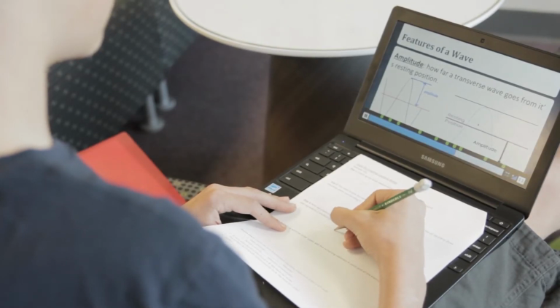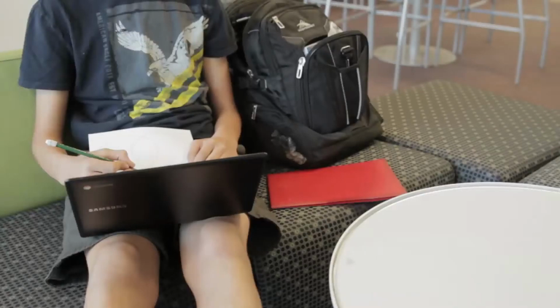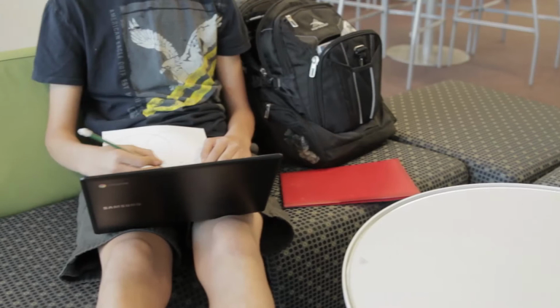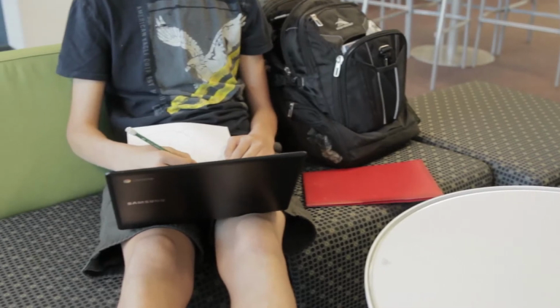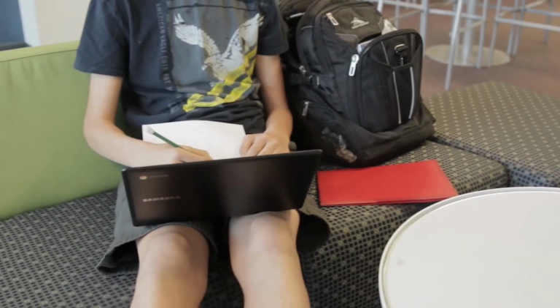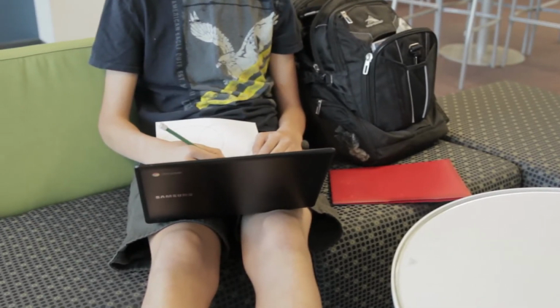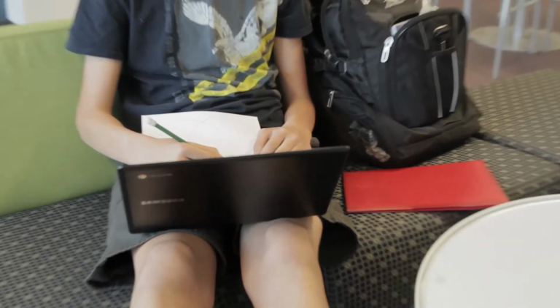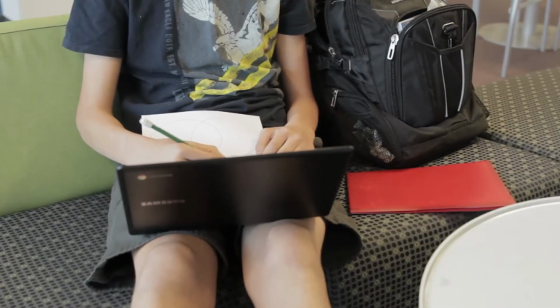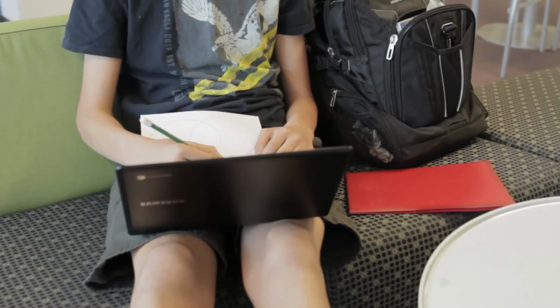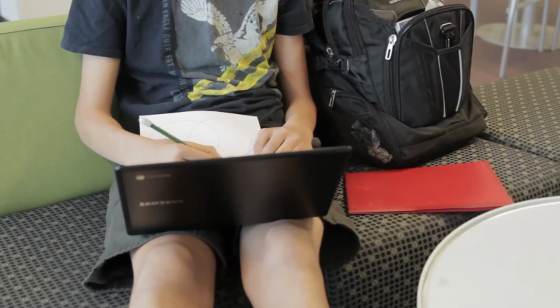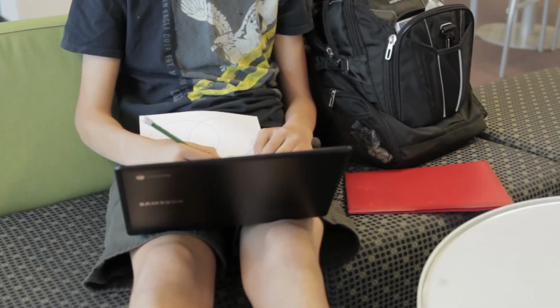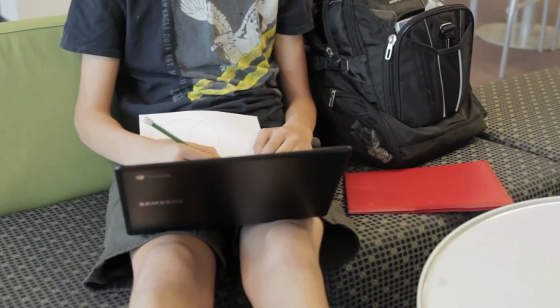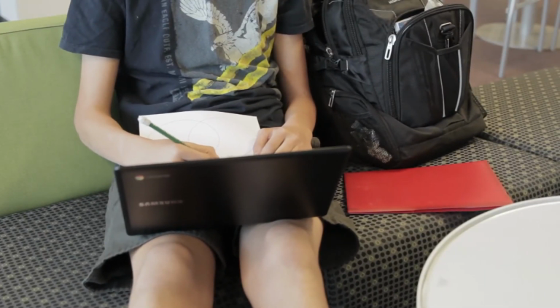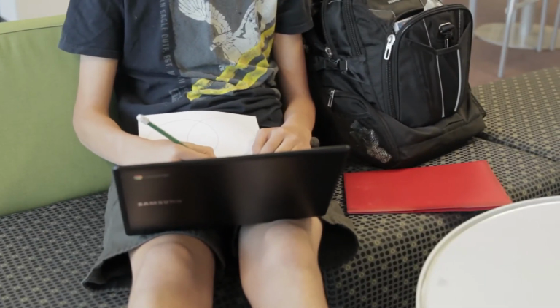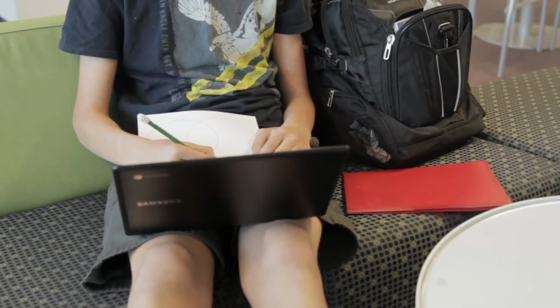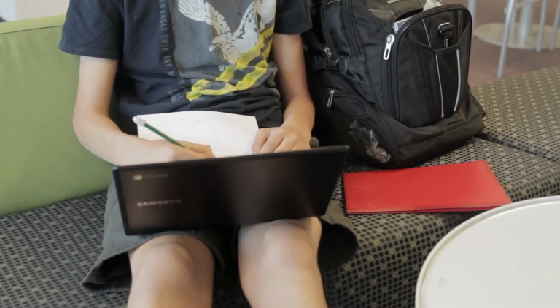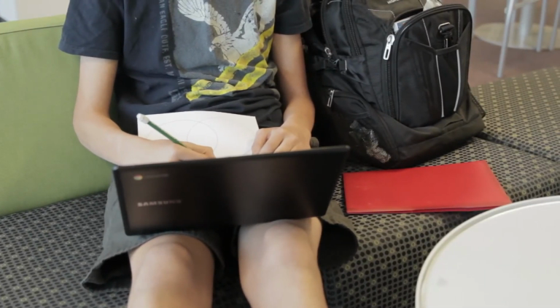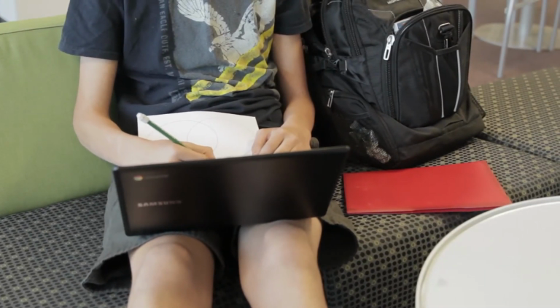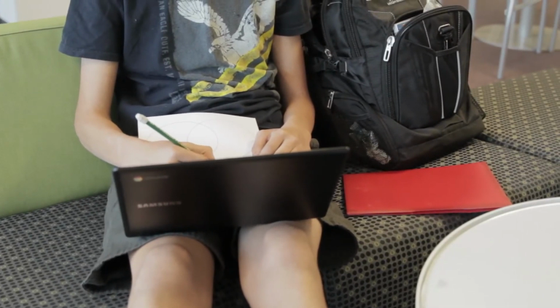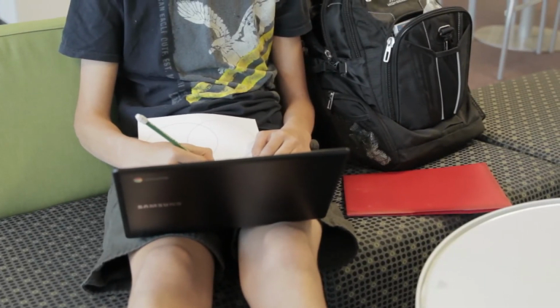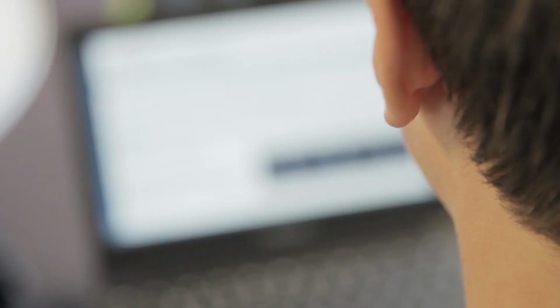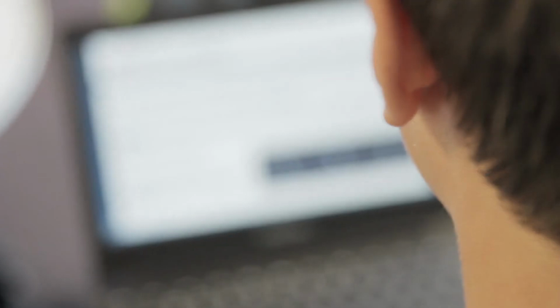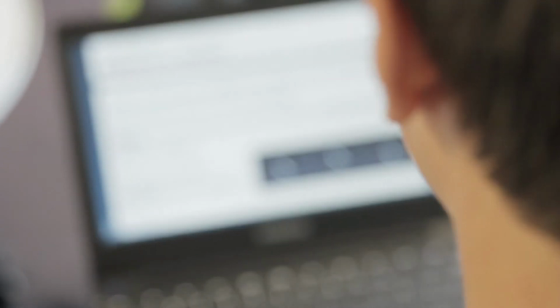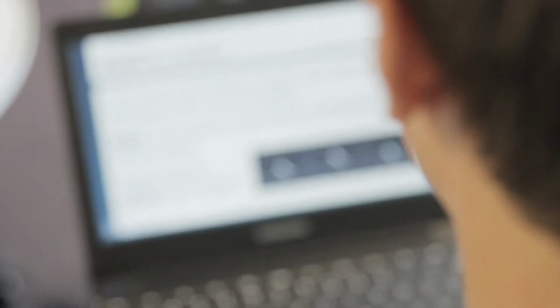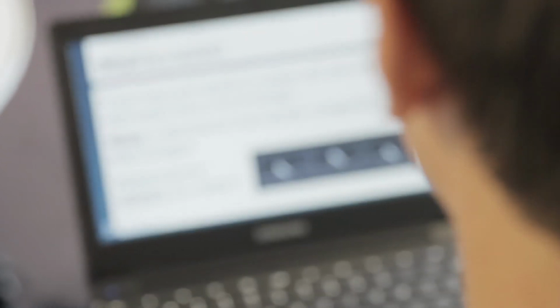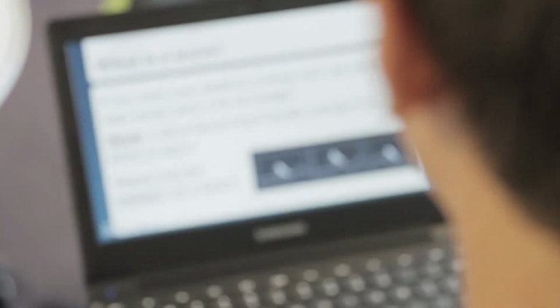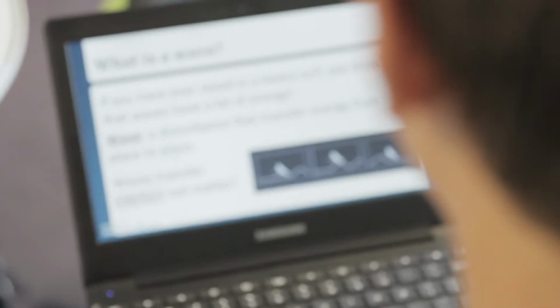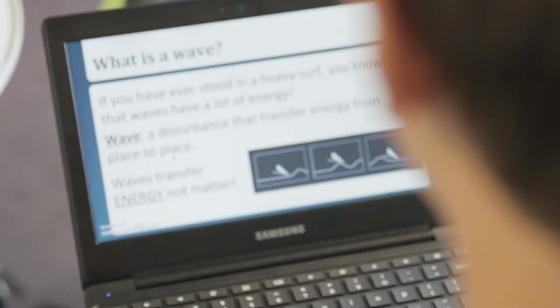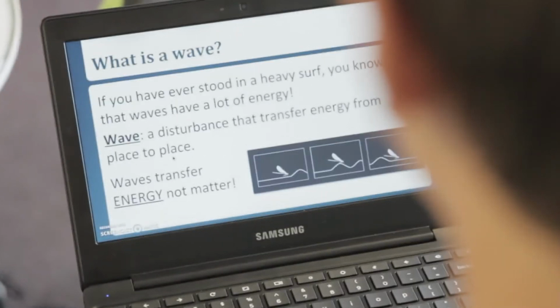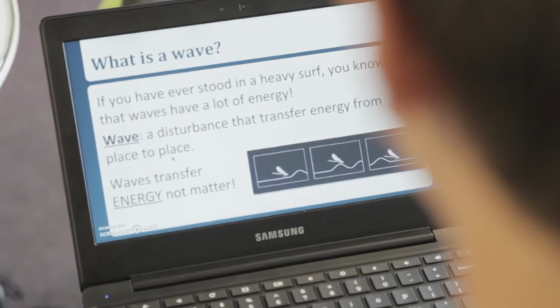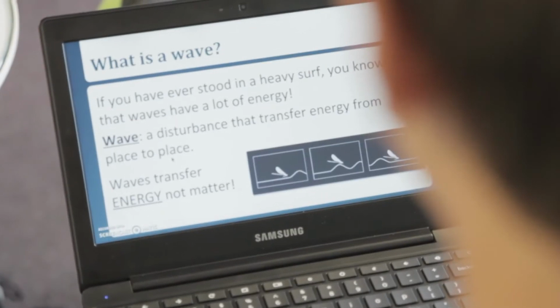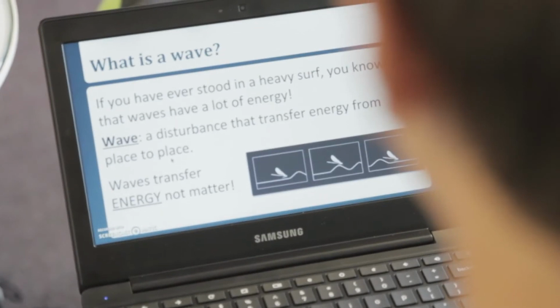This year I've been able to use Edpuzzle to embed assessments in the videos as well, so I can monitor how well they're learning before they enter the classroom.